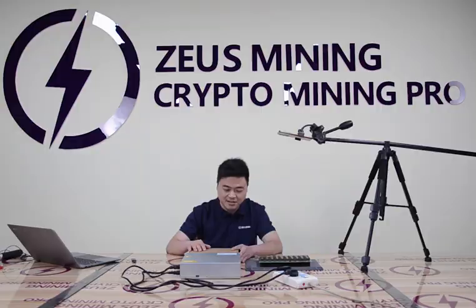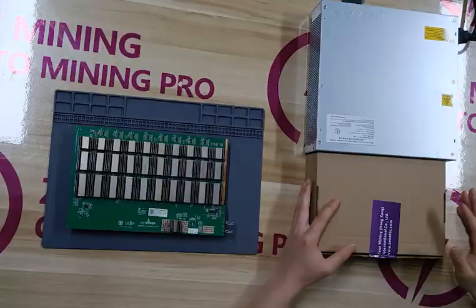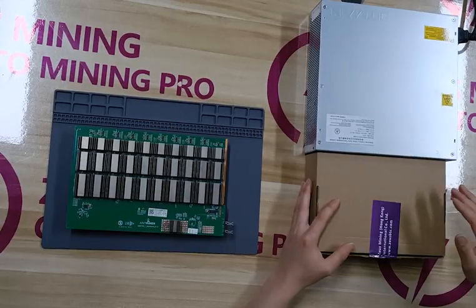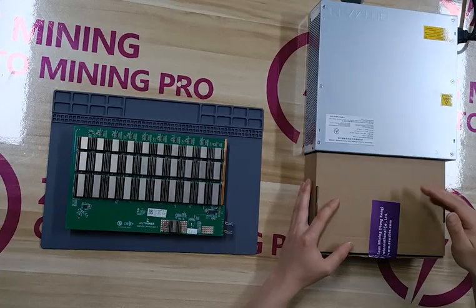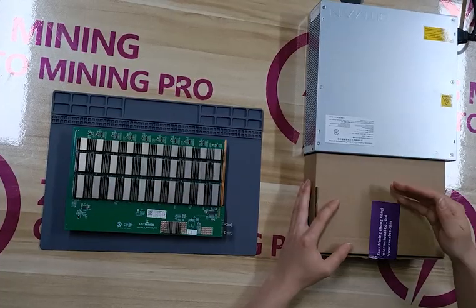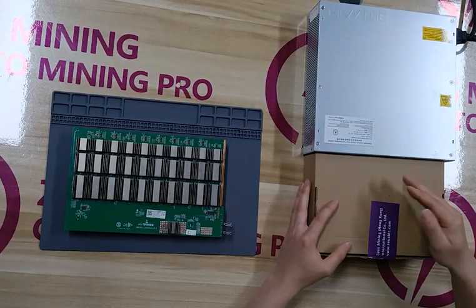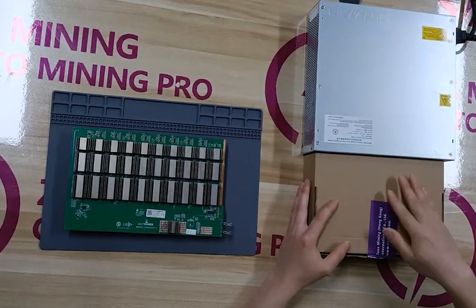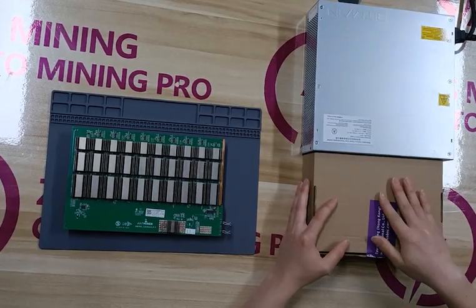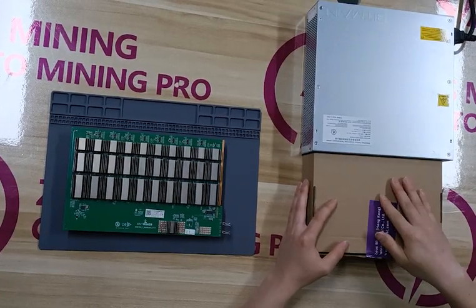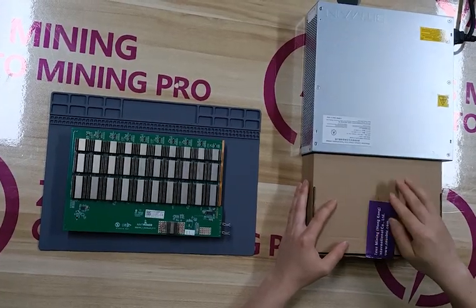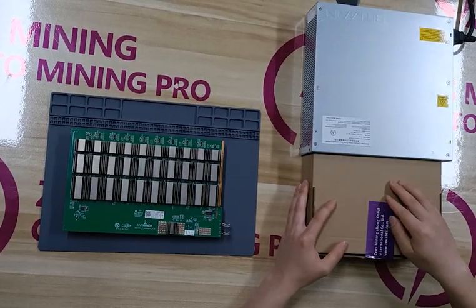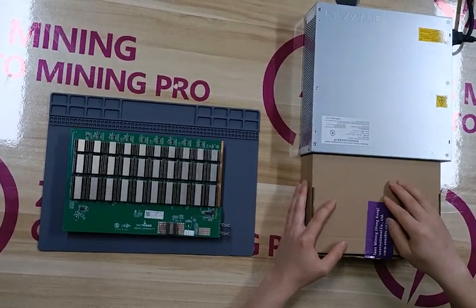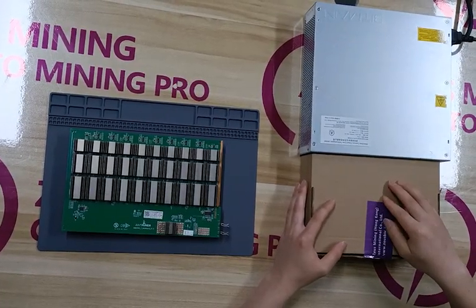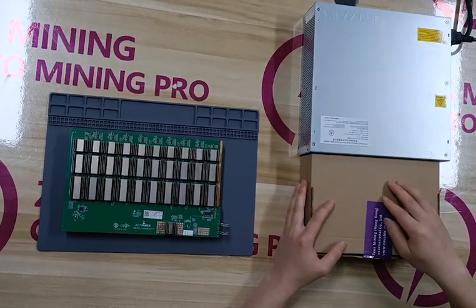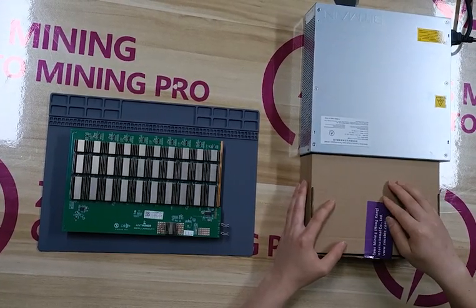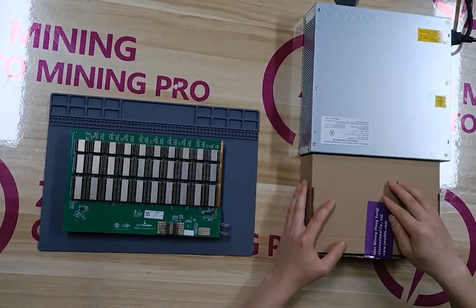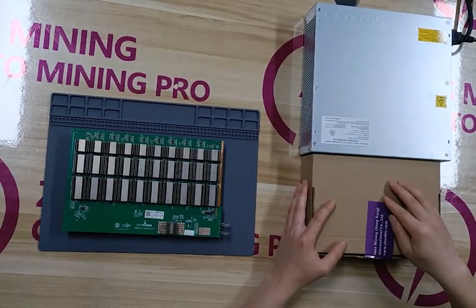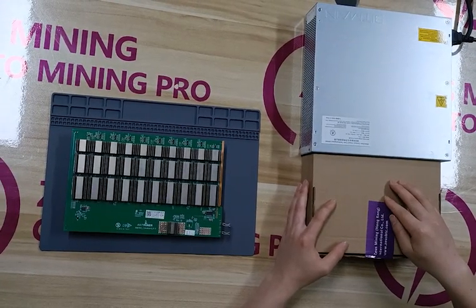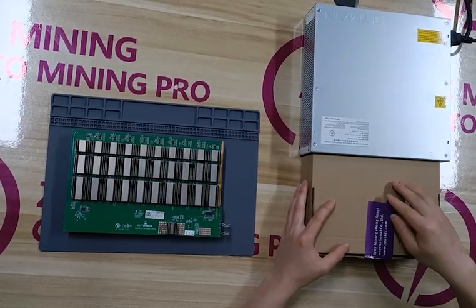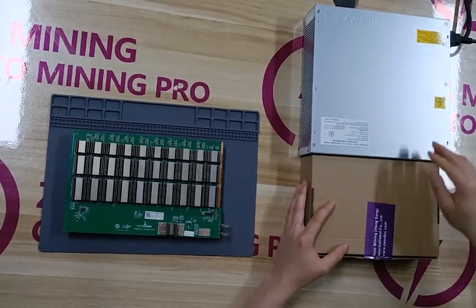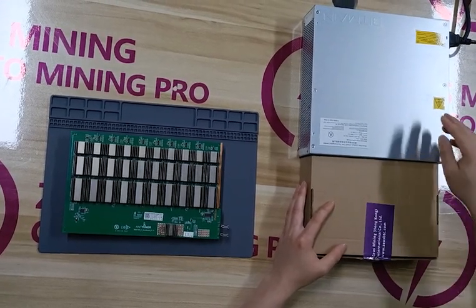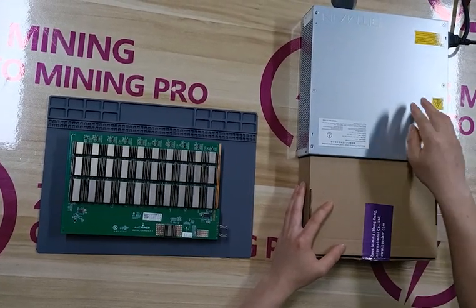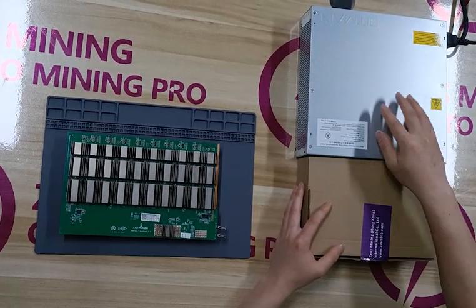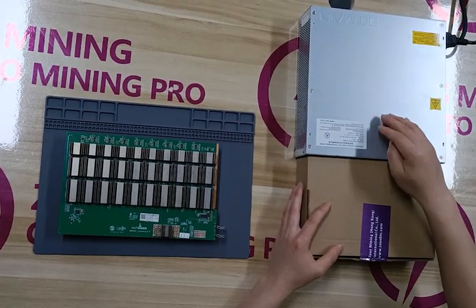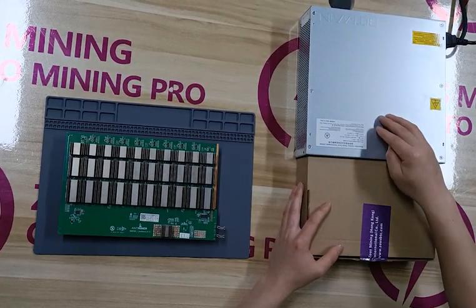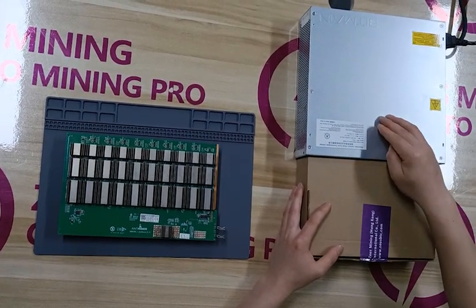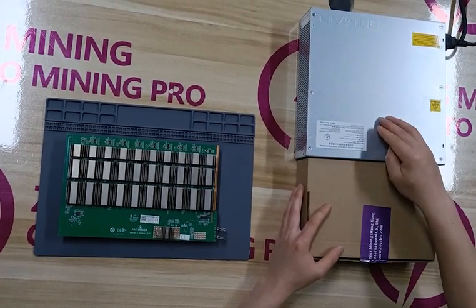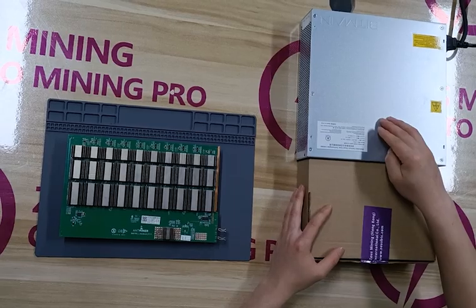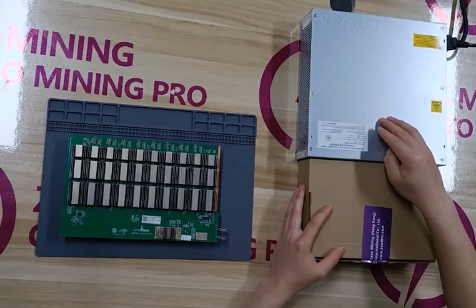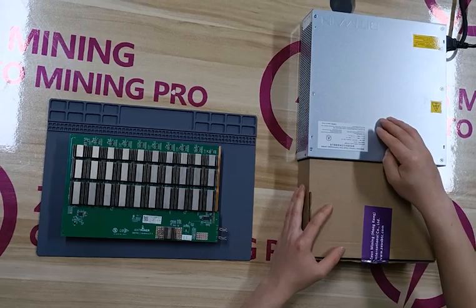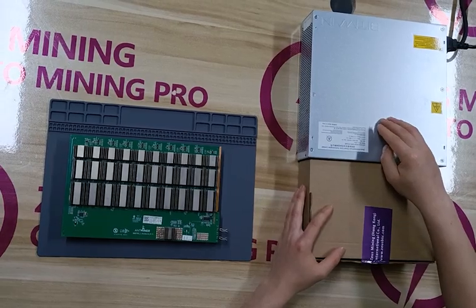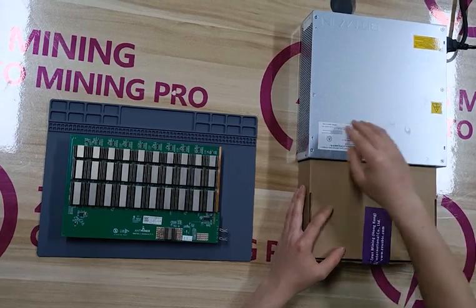Hello, this video will show how to use a new Ant-Minor test fixture. Check T17 as an example.